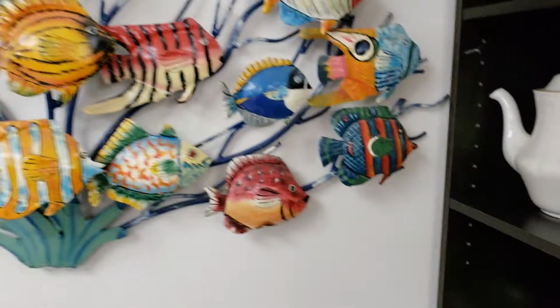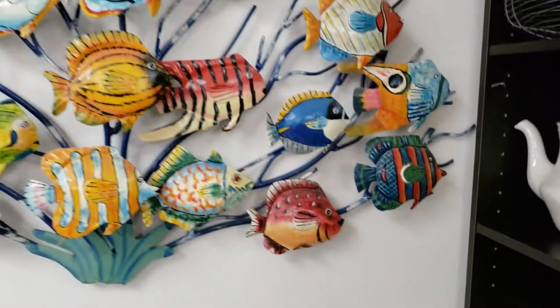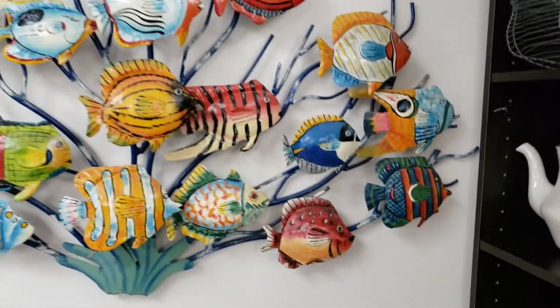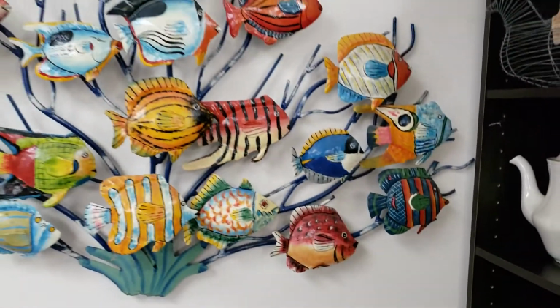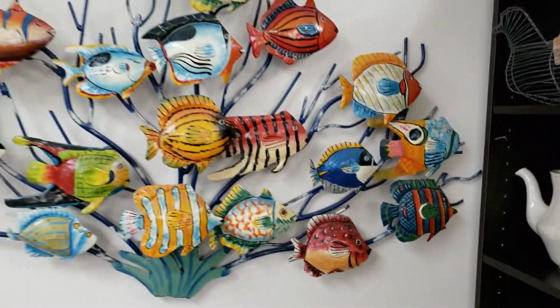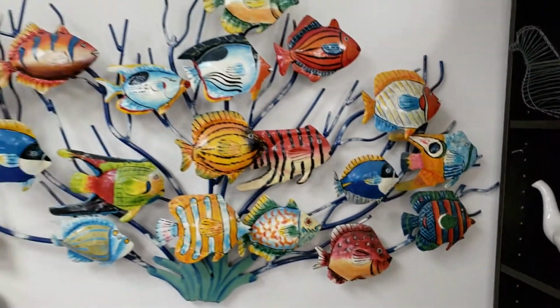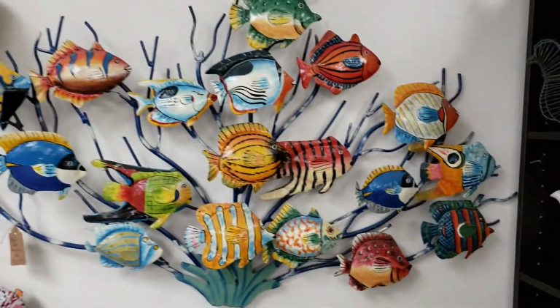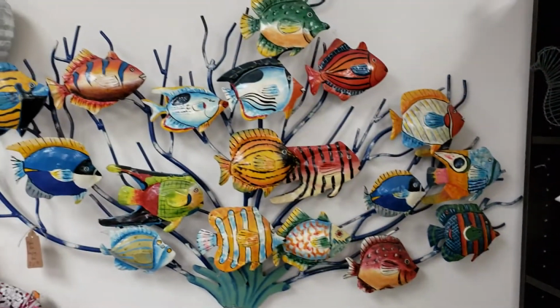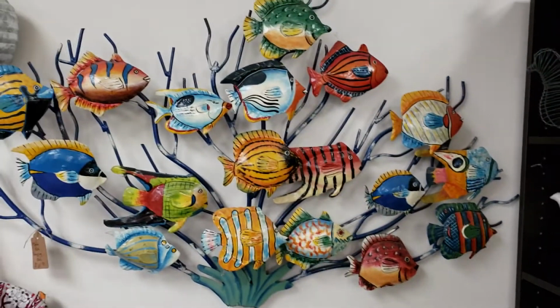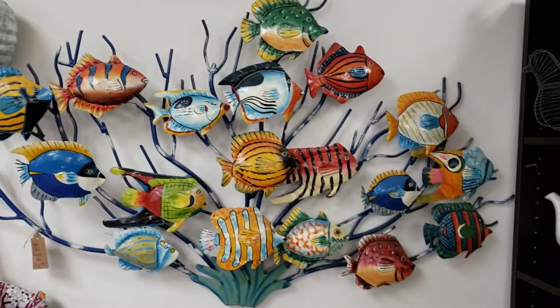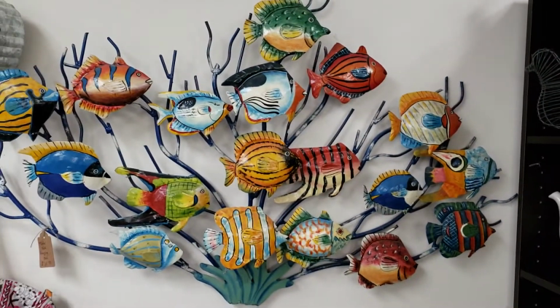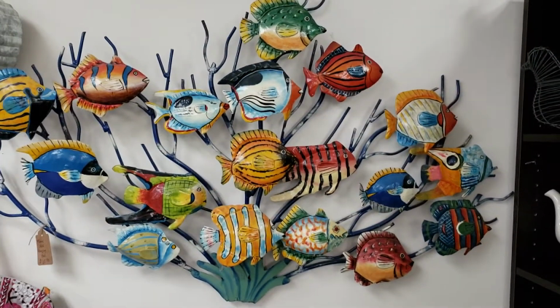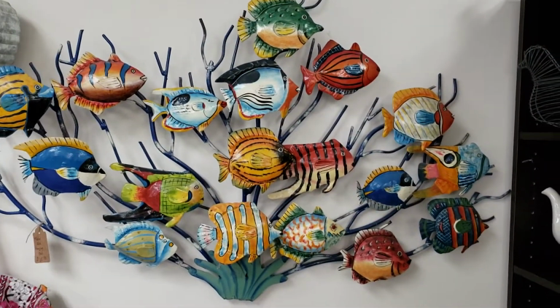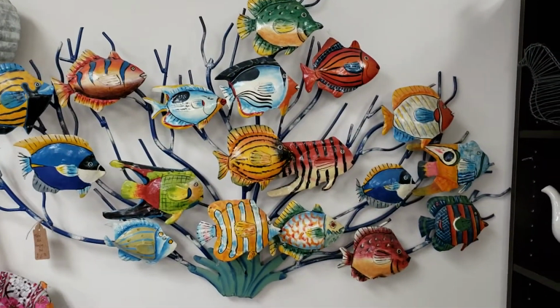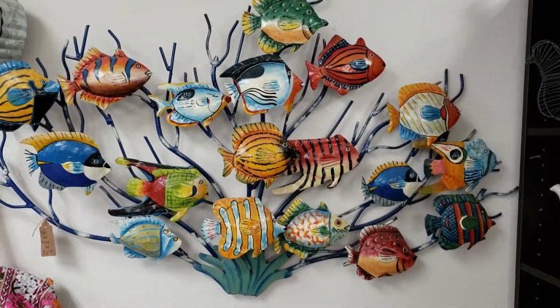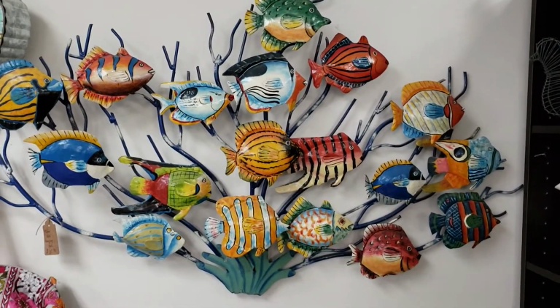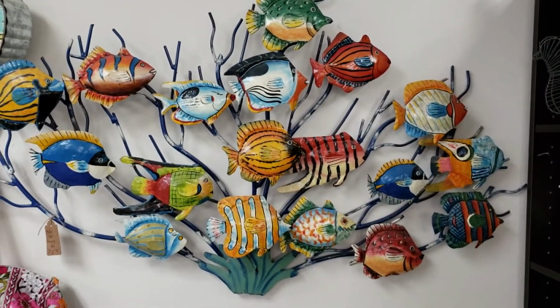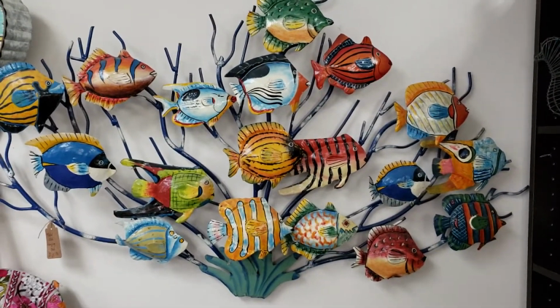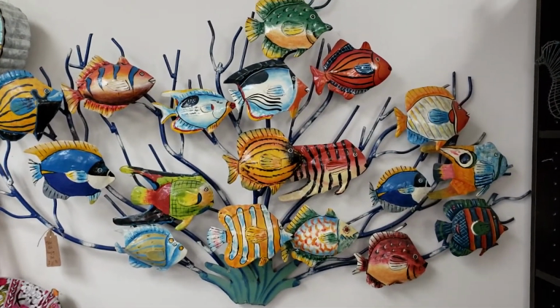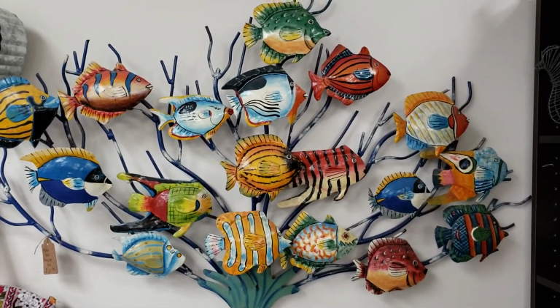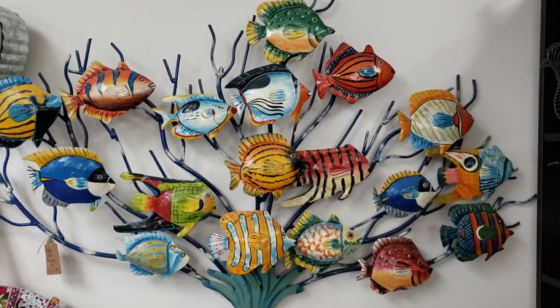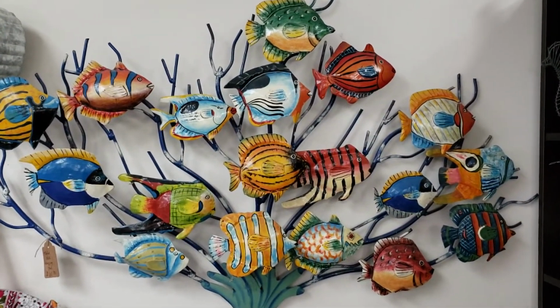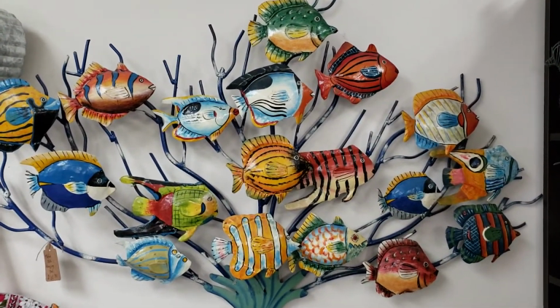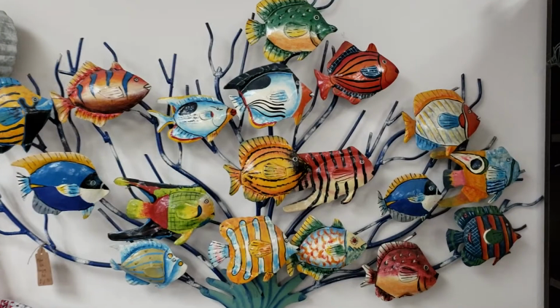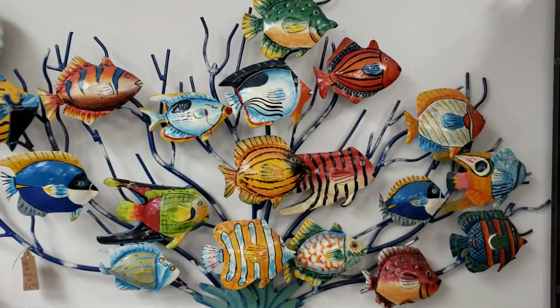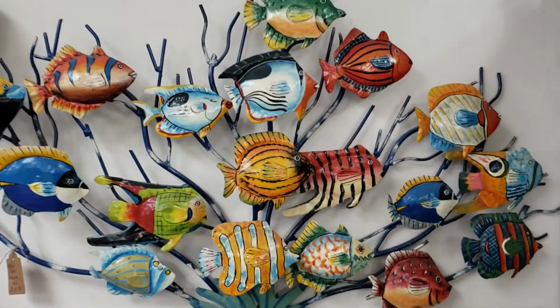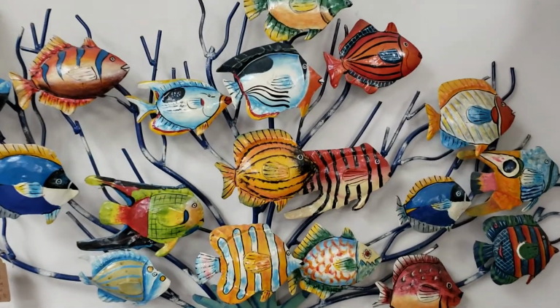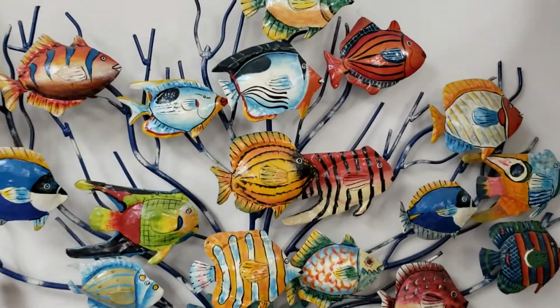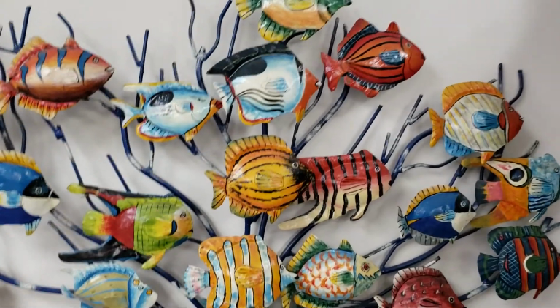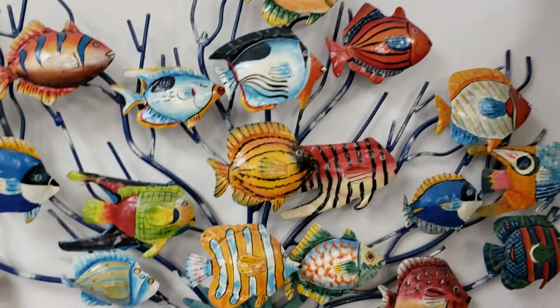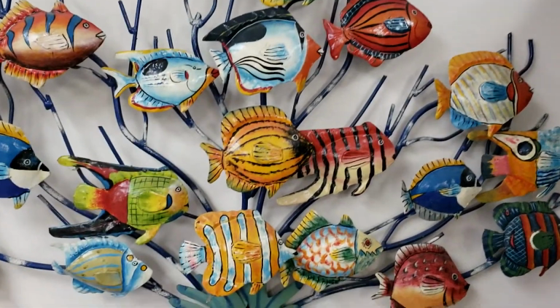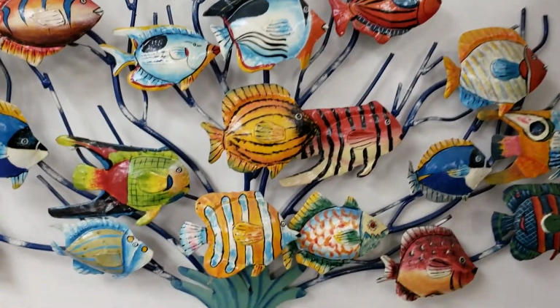Oh, could you imagine this in your bathroom? That is really pretty. $60.00.